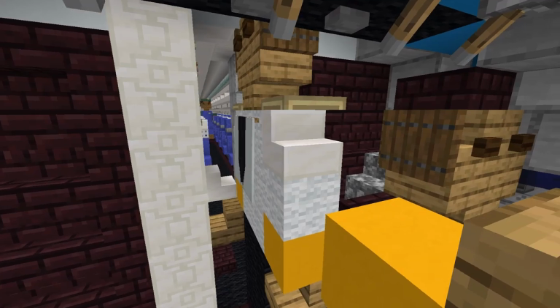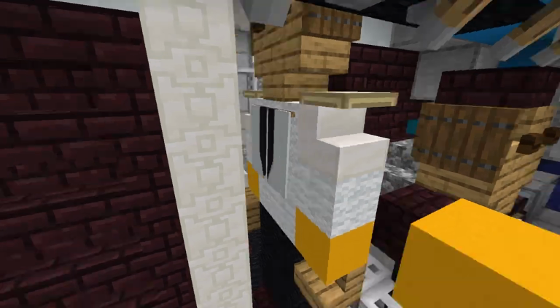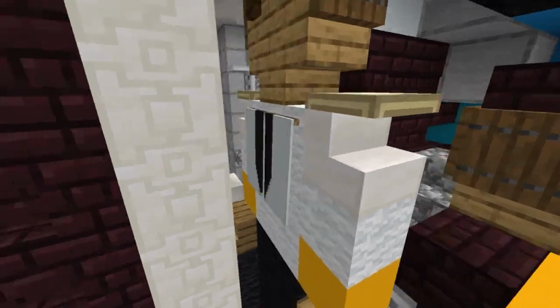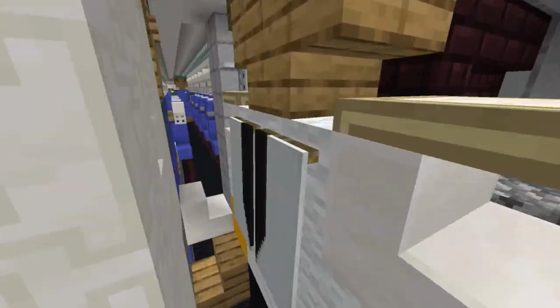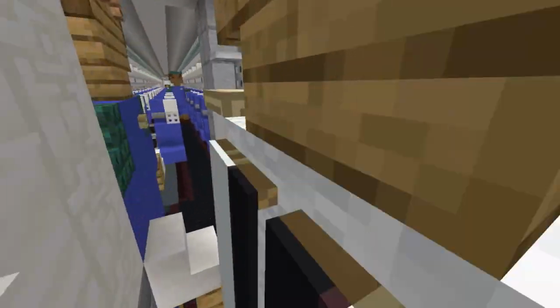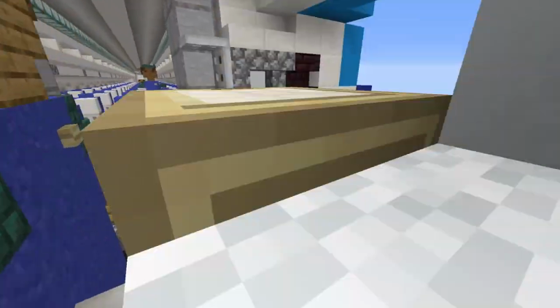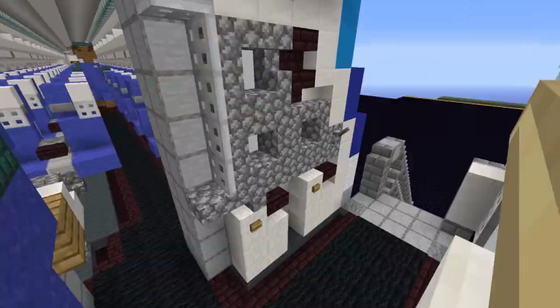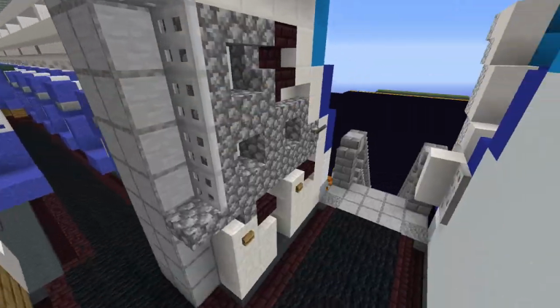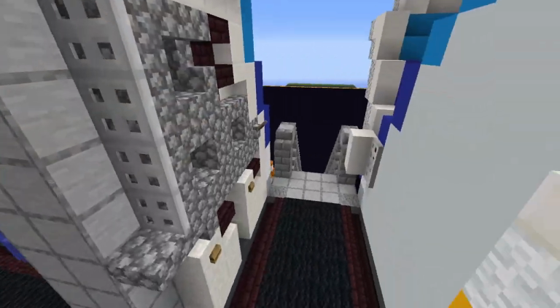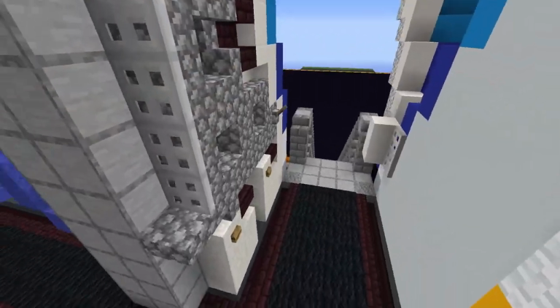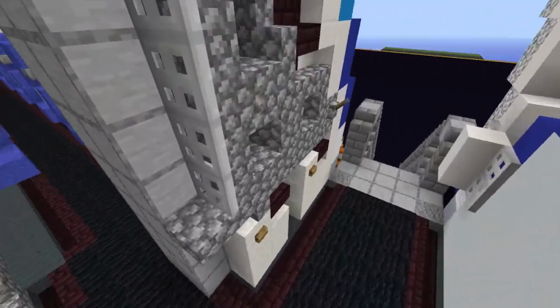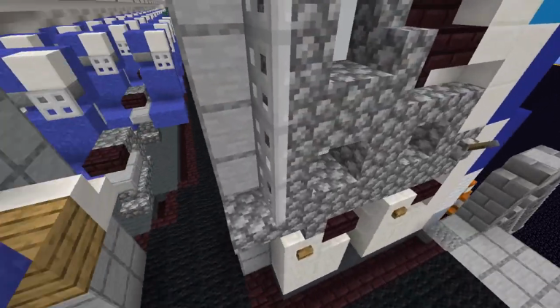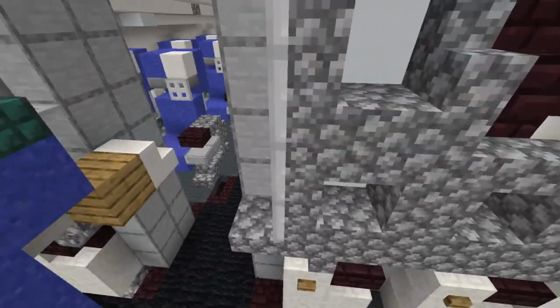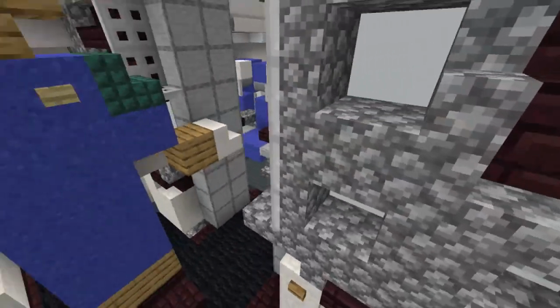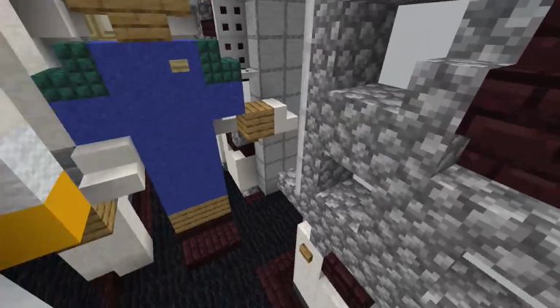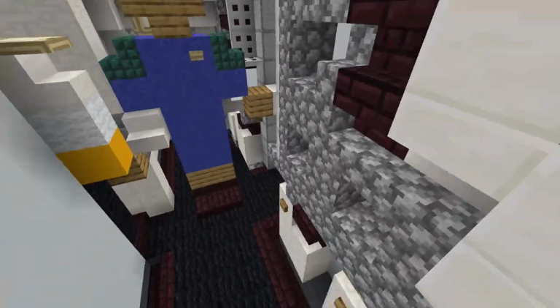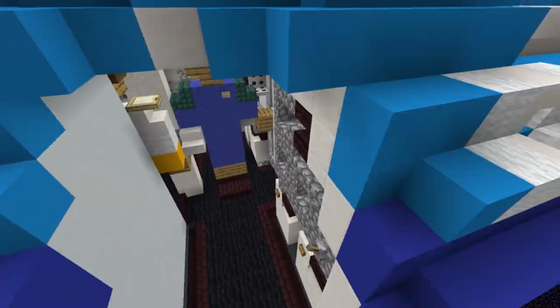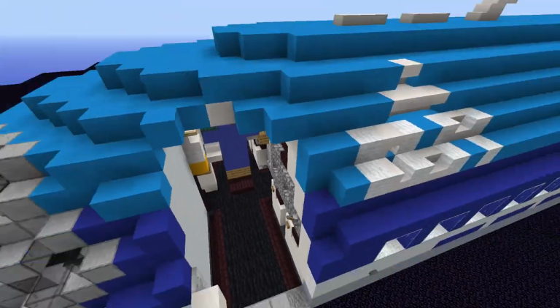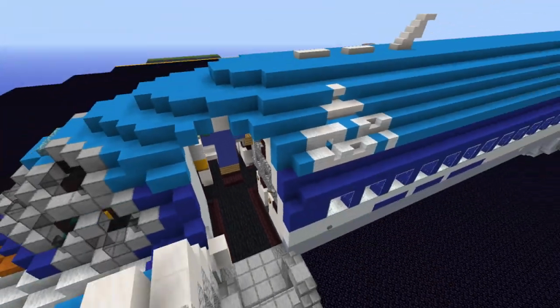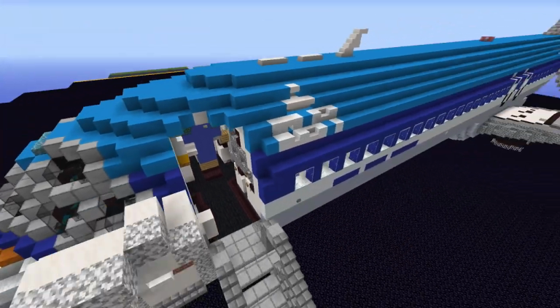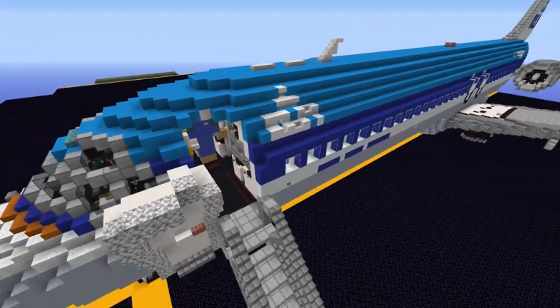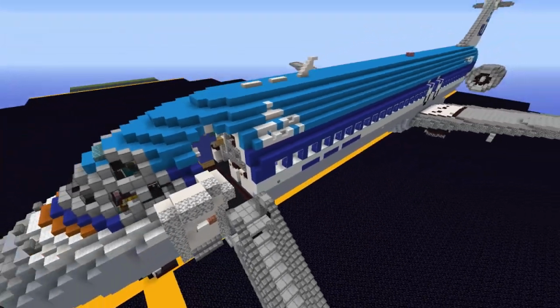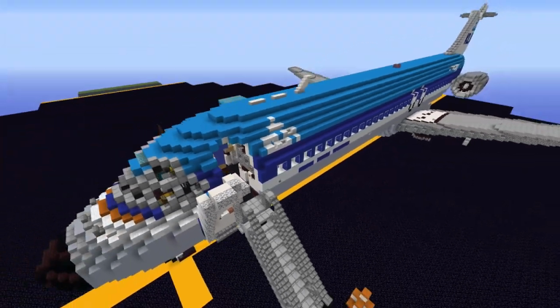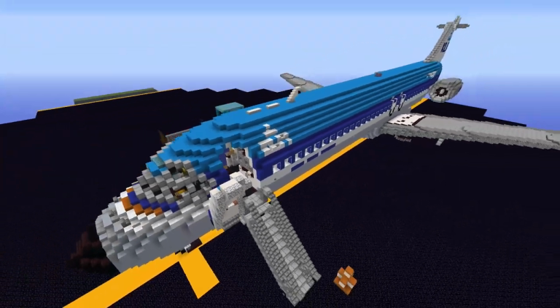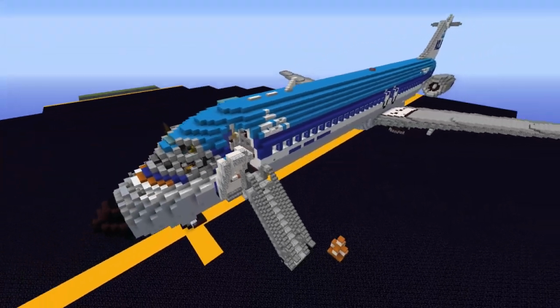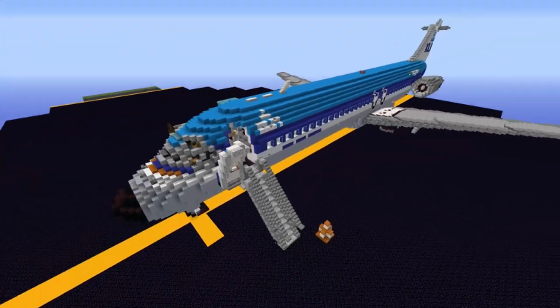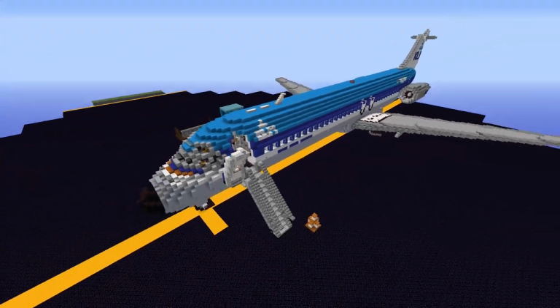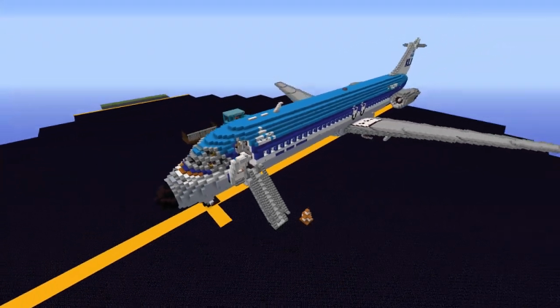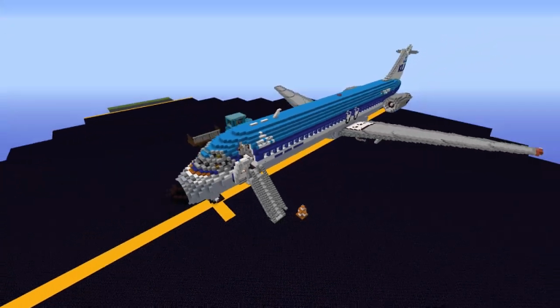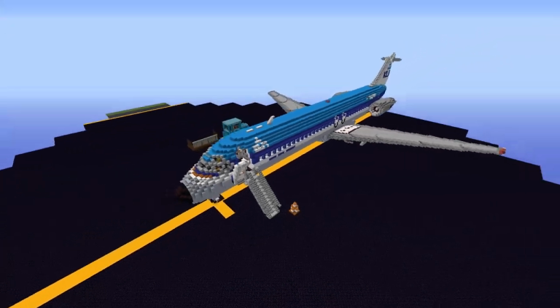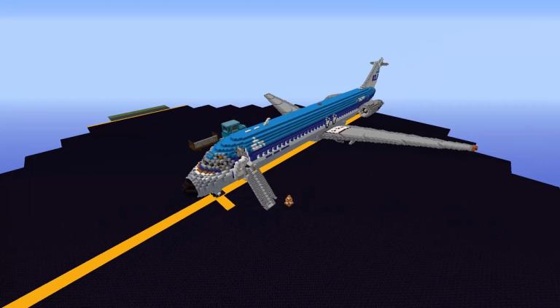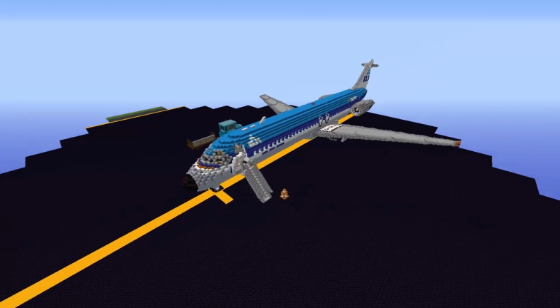That's about all there is to it for the interior, and that's everything for the giant DC-9-32.